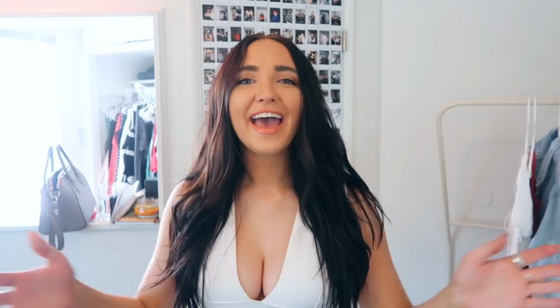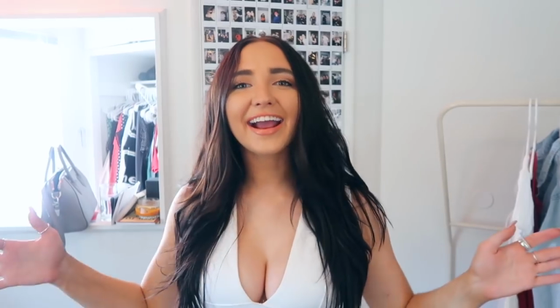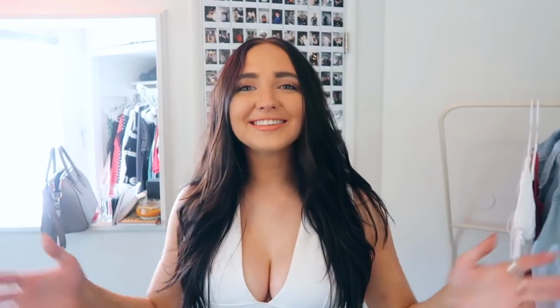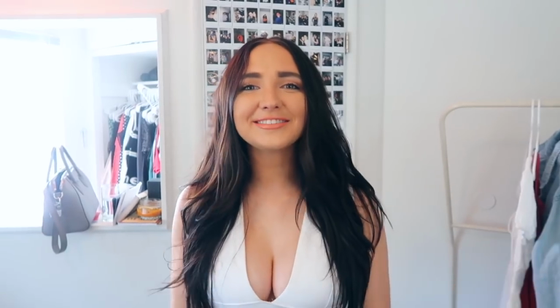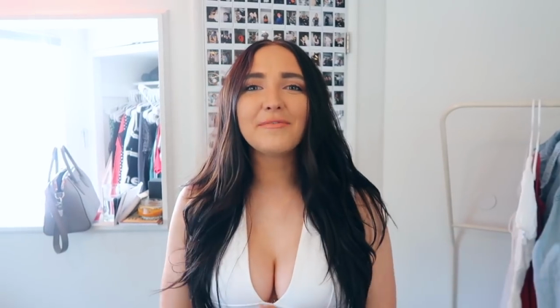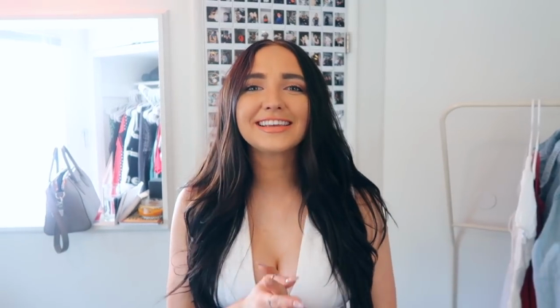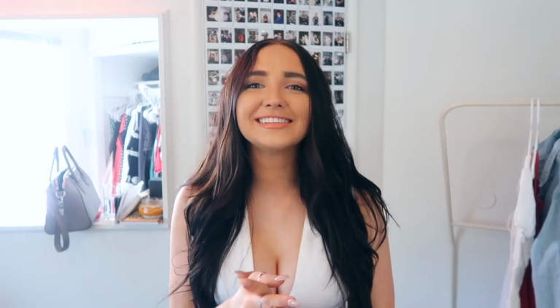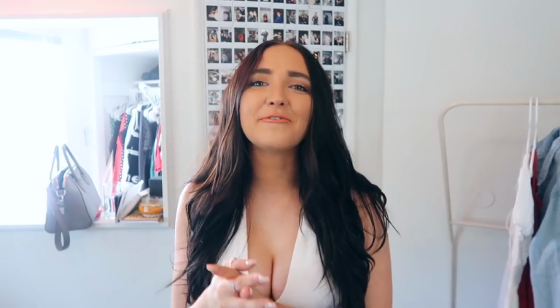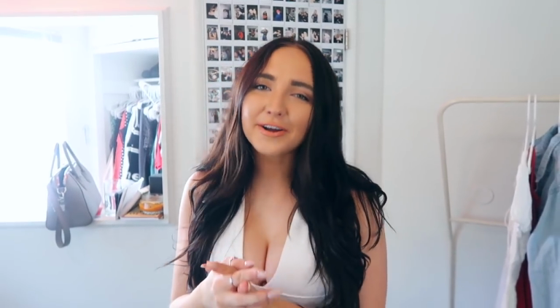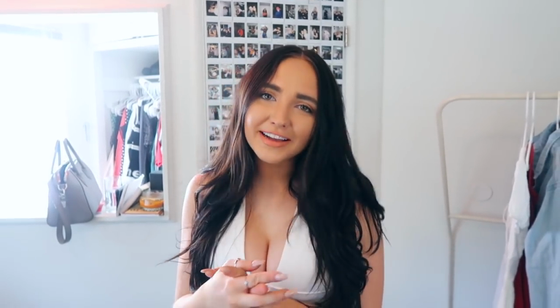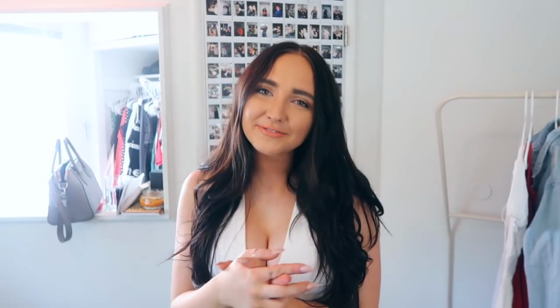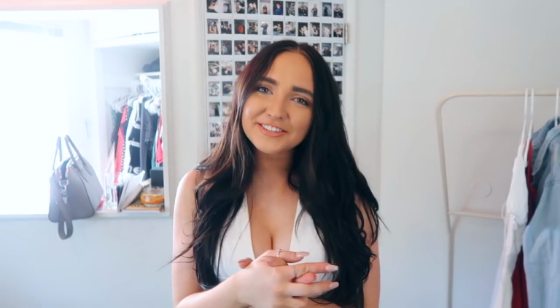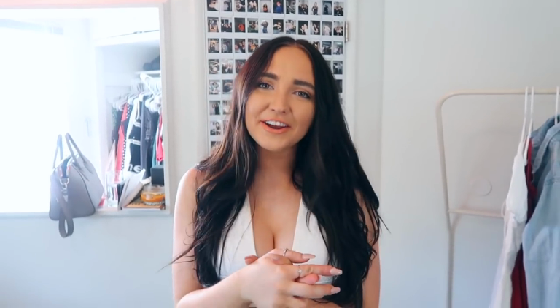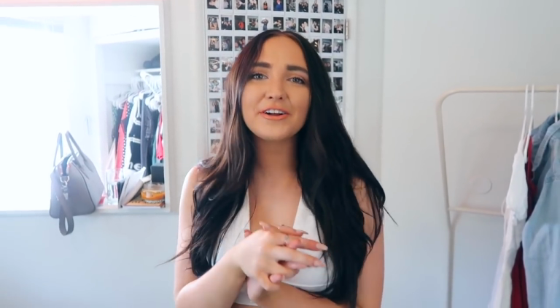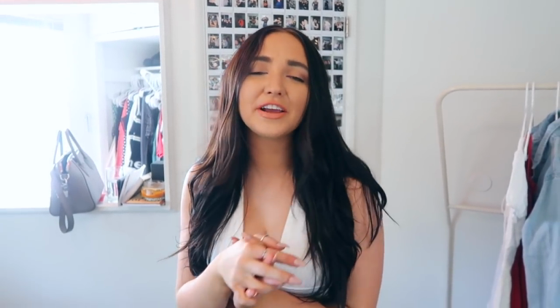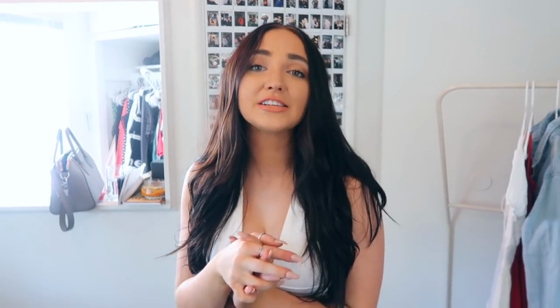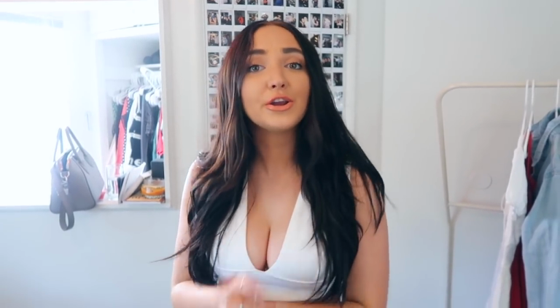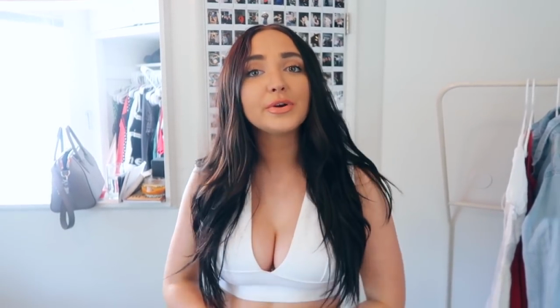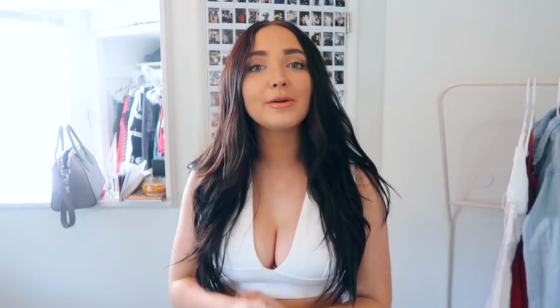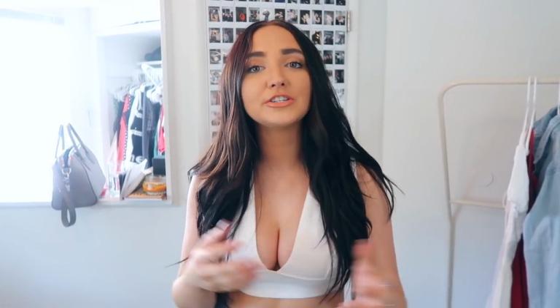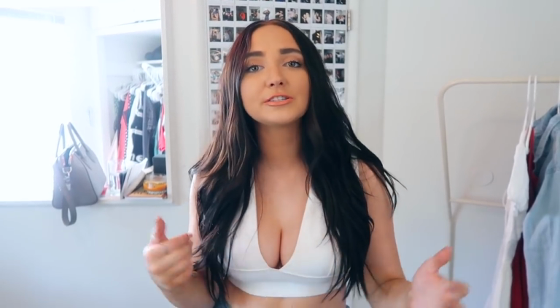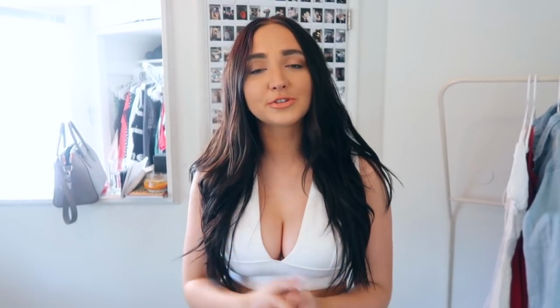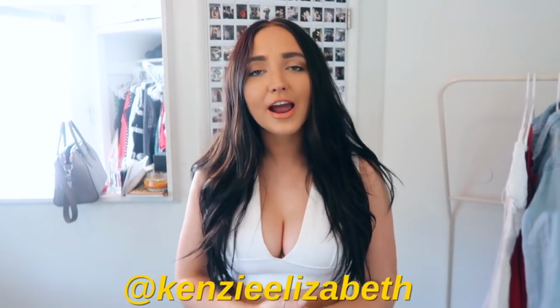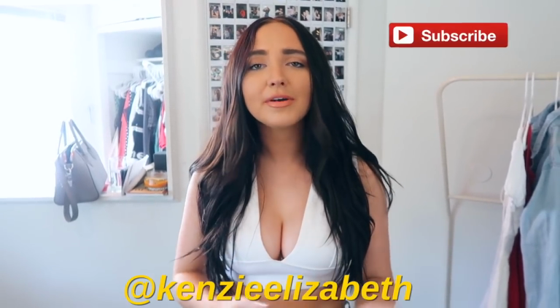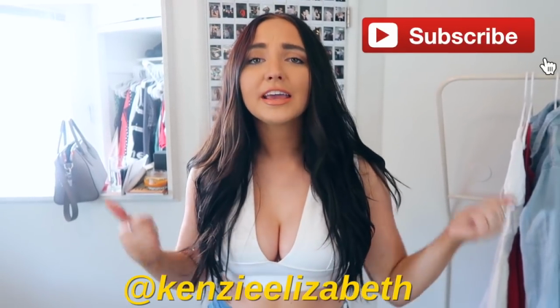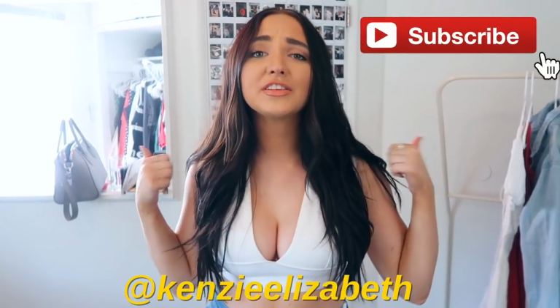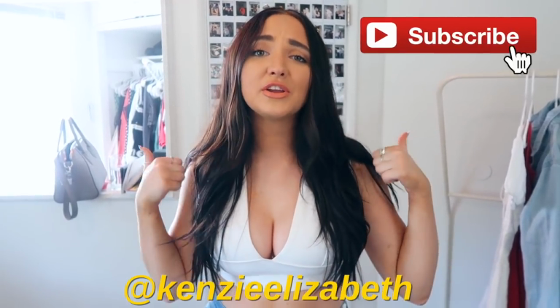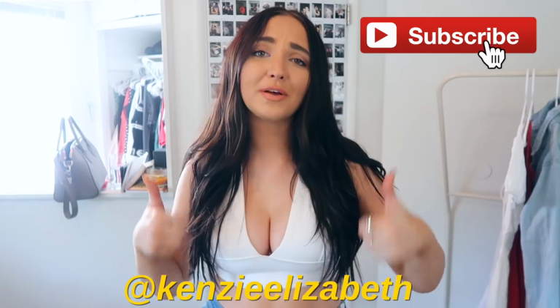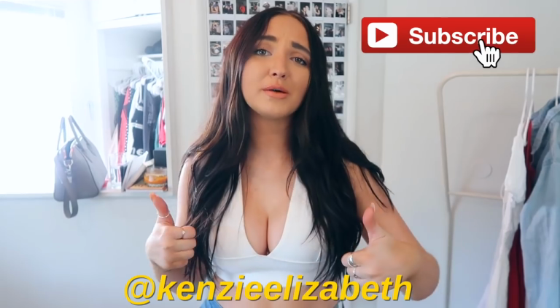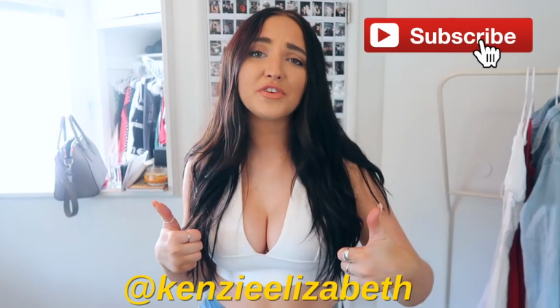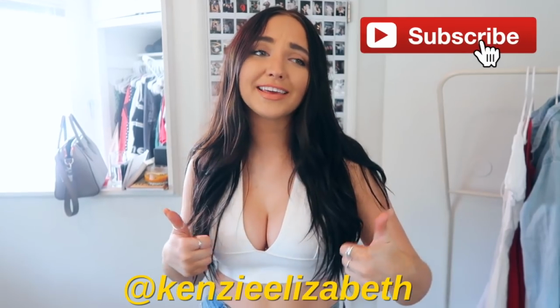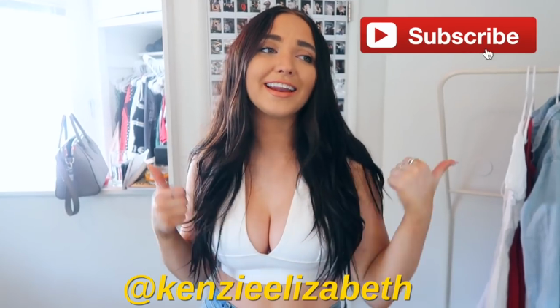Hey guys, what's up? It's Kinsey. Welcome back to my channel. If you guys are new here, be sure to subscribe and give this video a thumbs up if you like it.